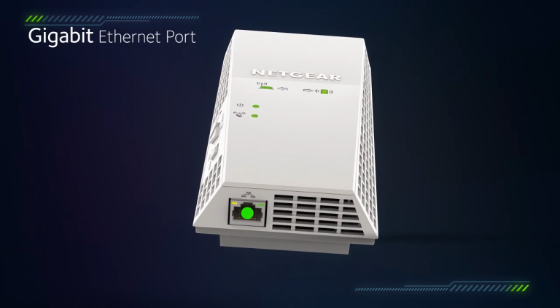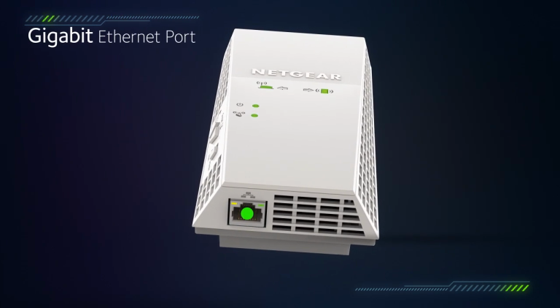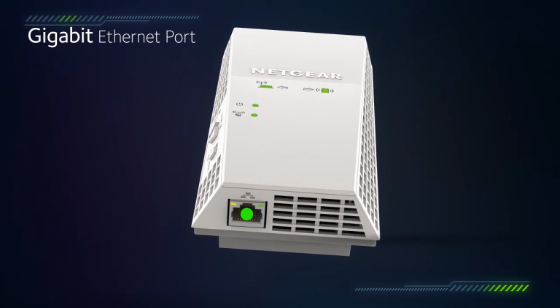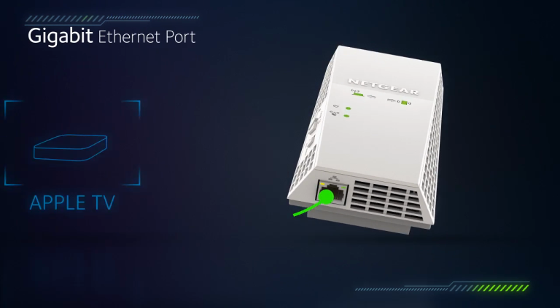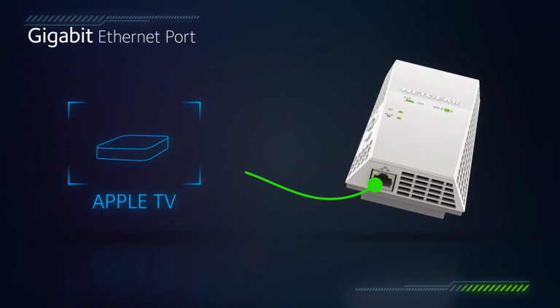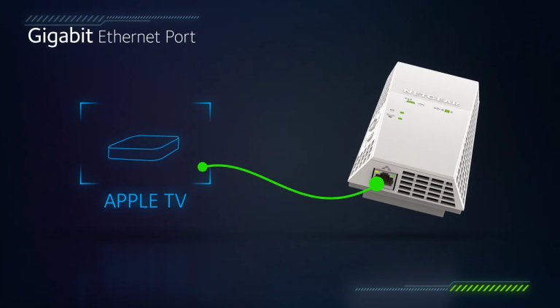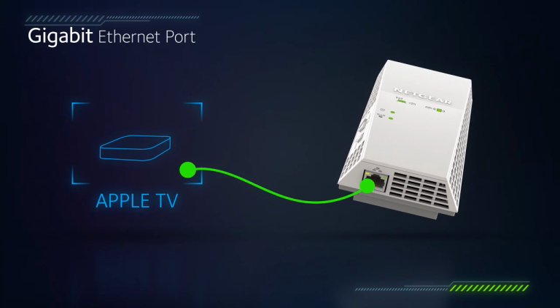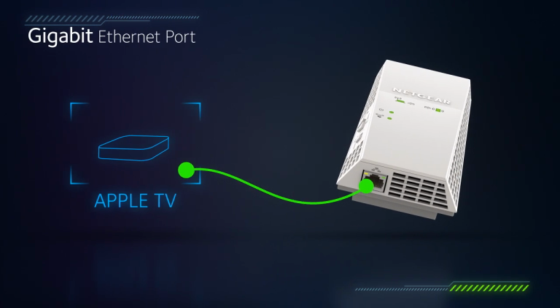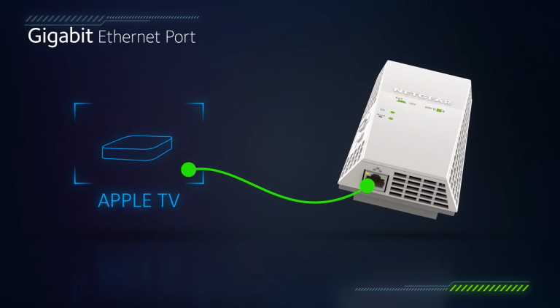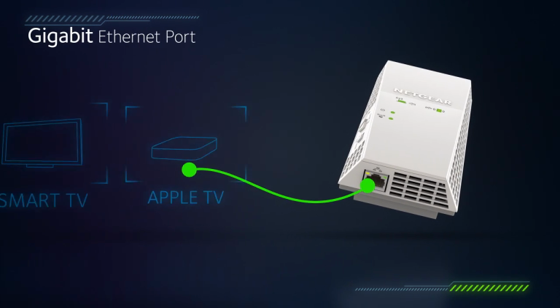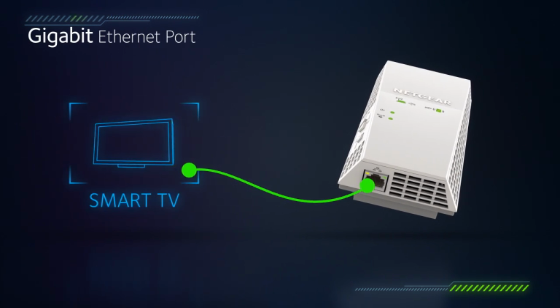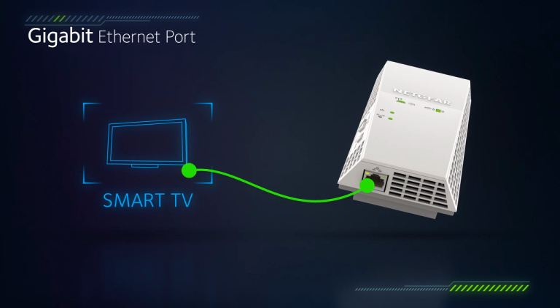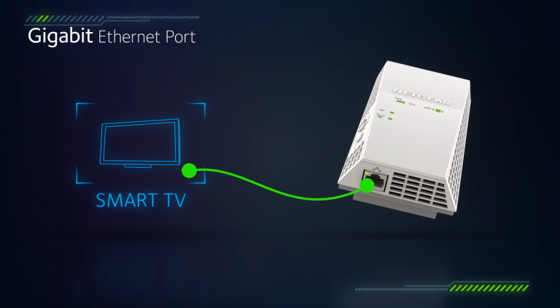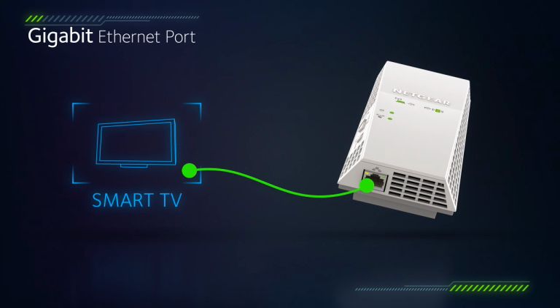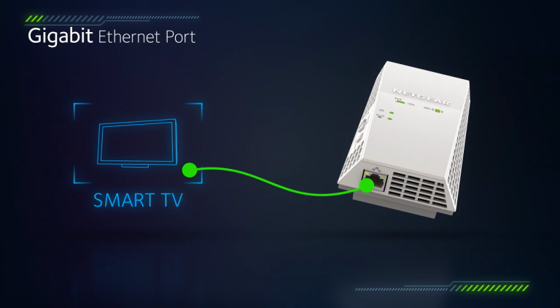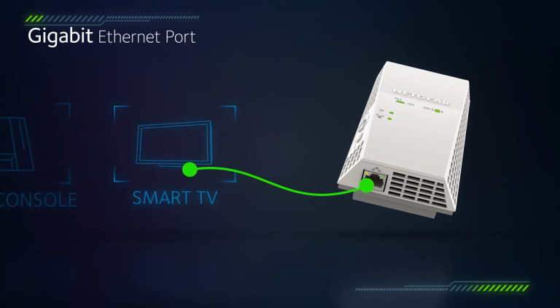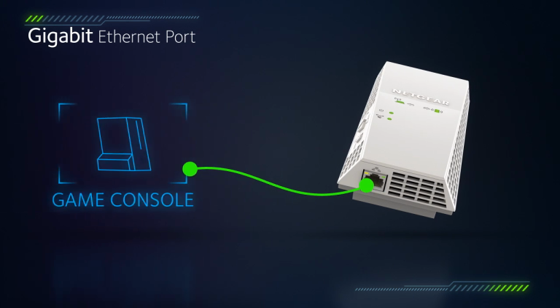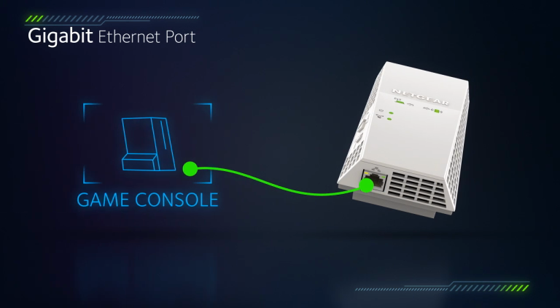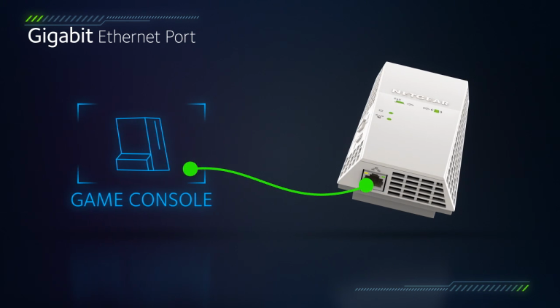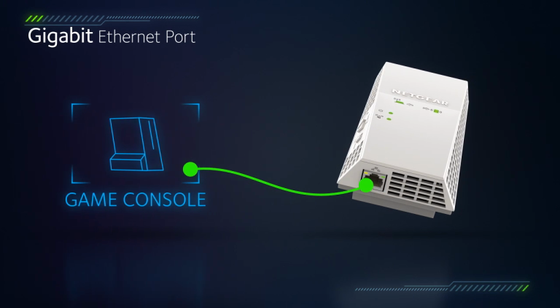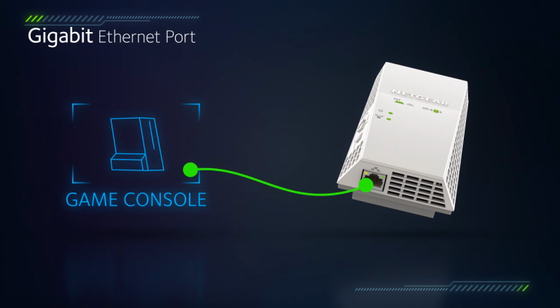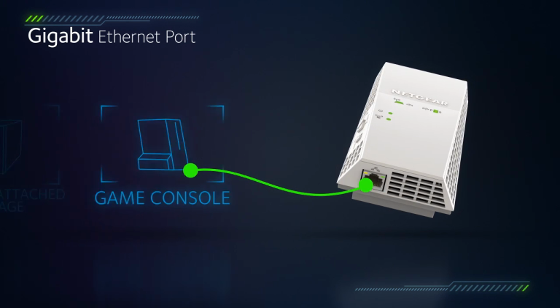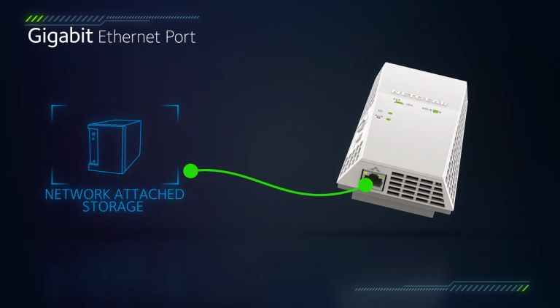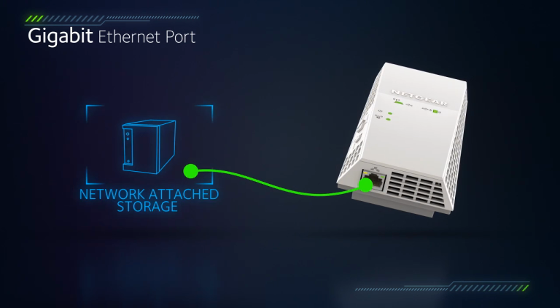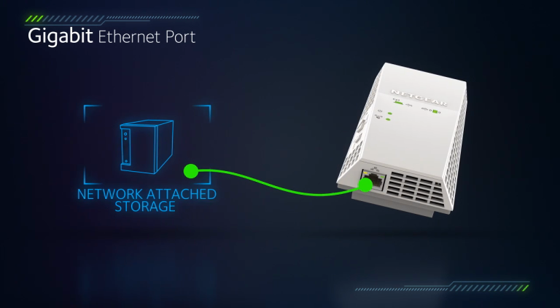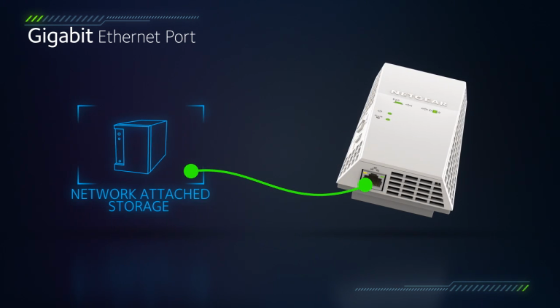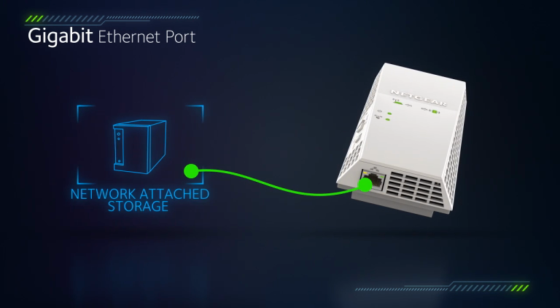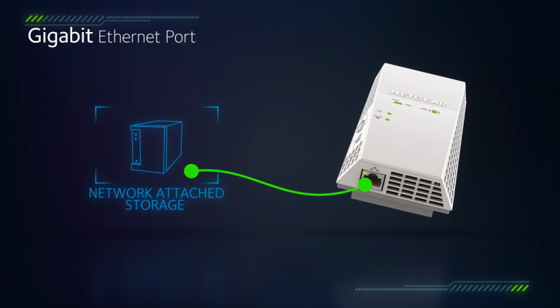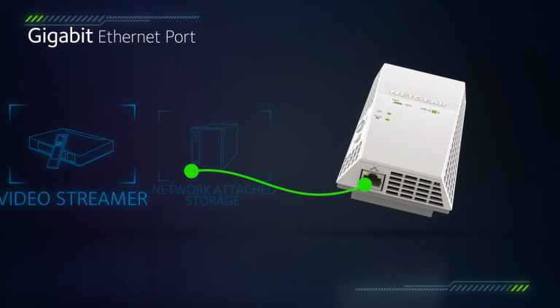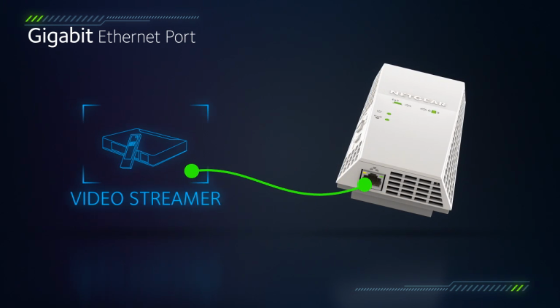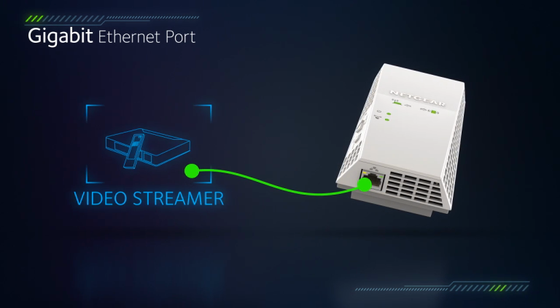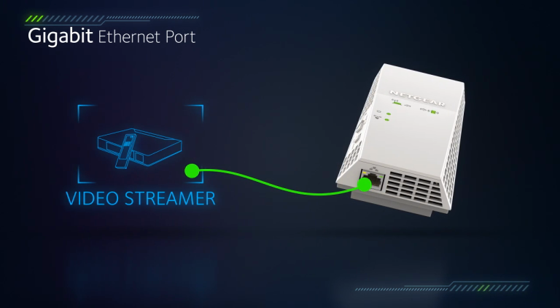The Gigabit Ethernet port gives you the option to connect wired smart HD TVs, gaming devices, or NAS to your high-performance Wi-Fi.